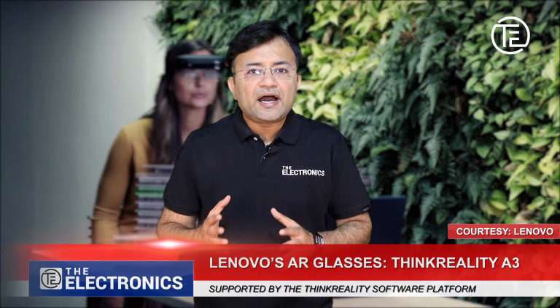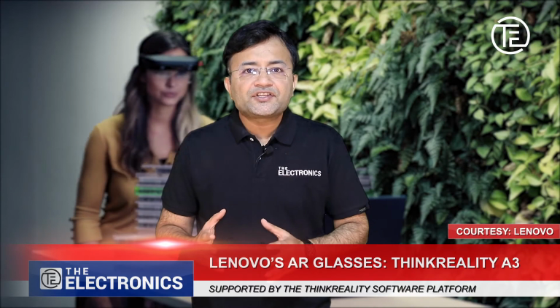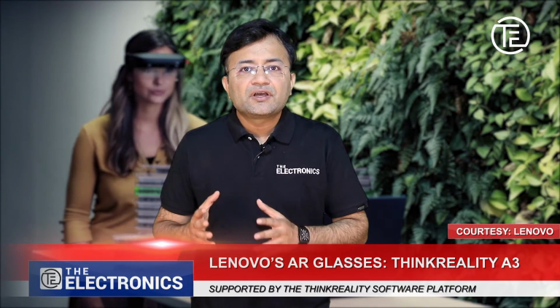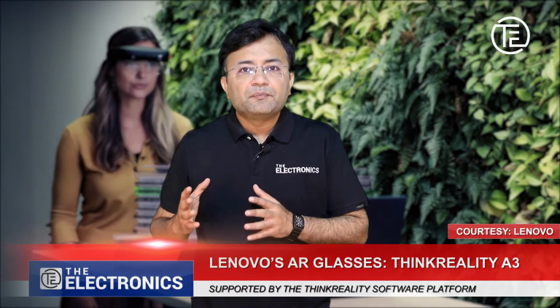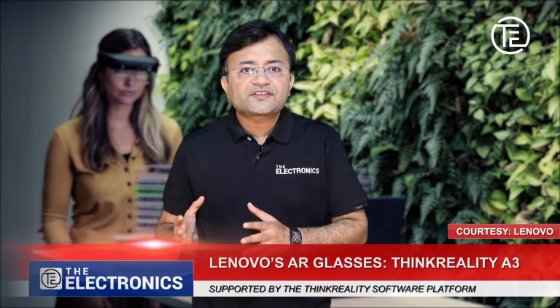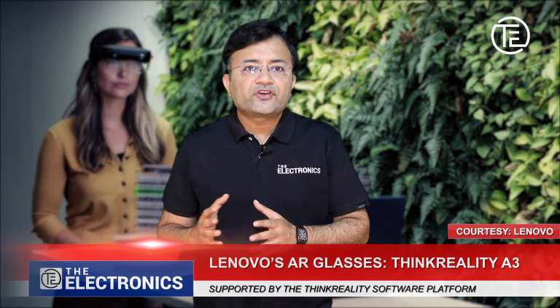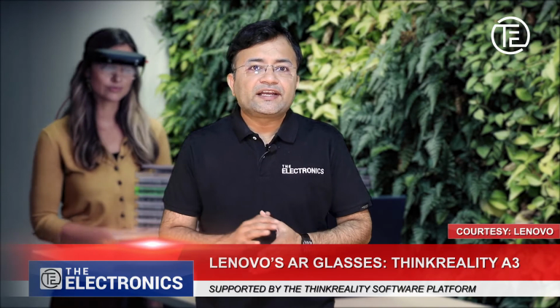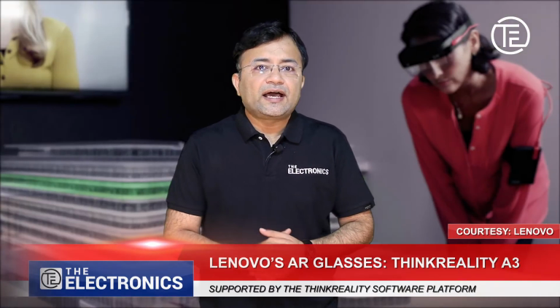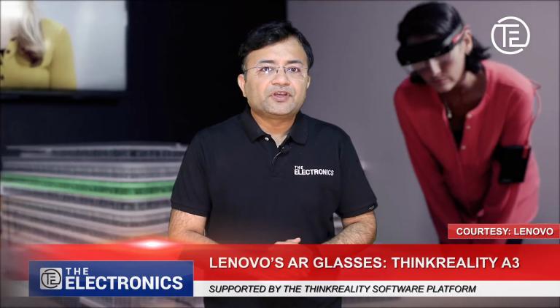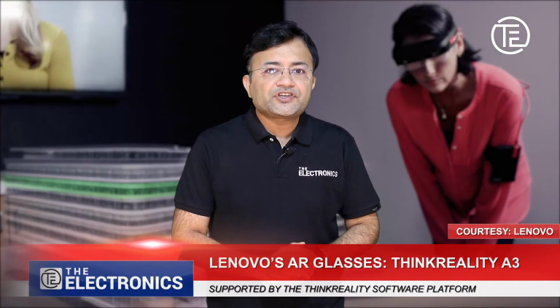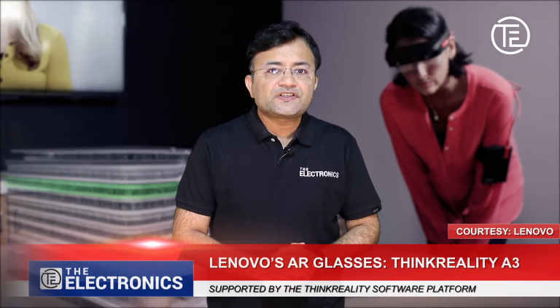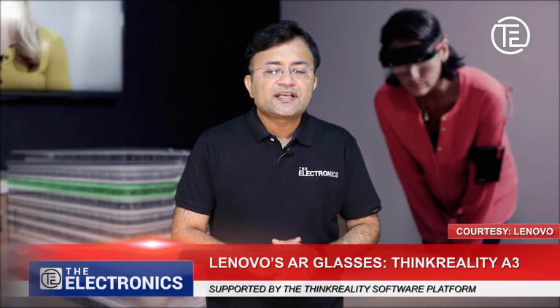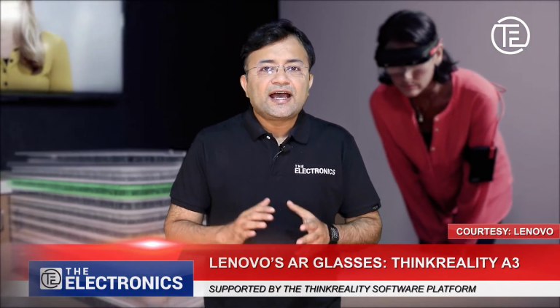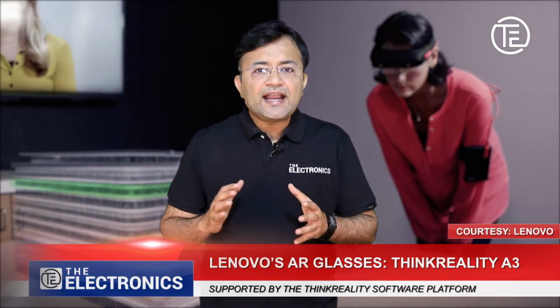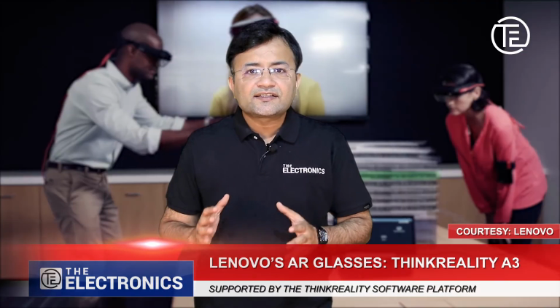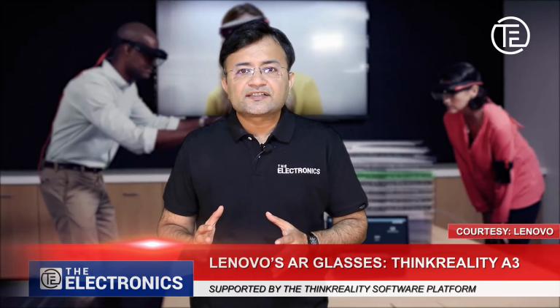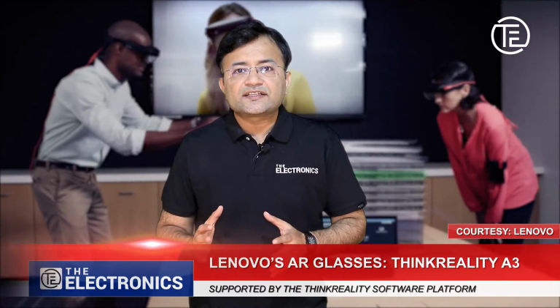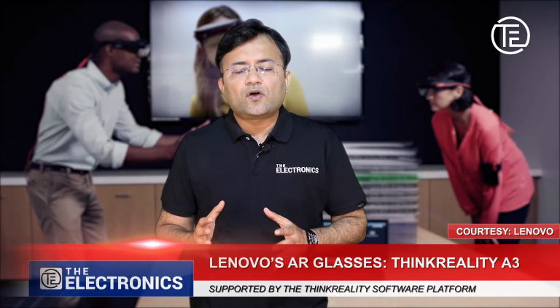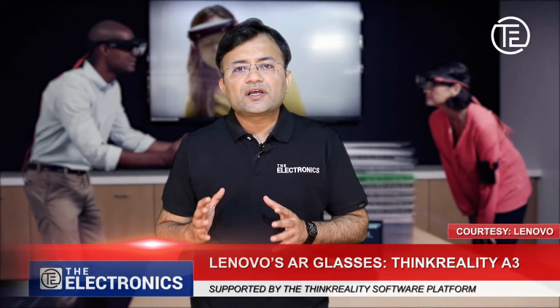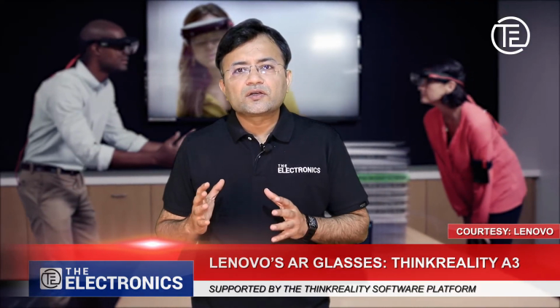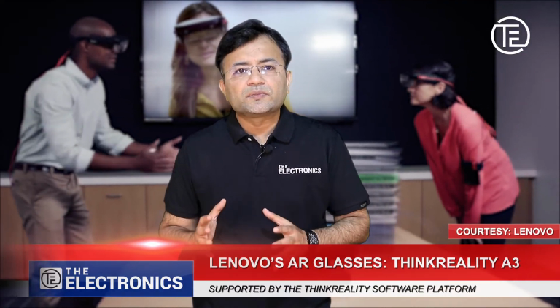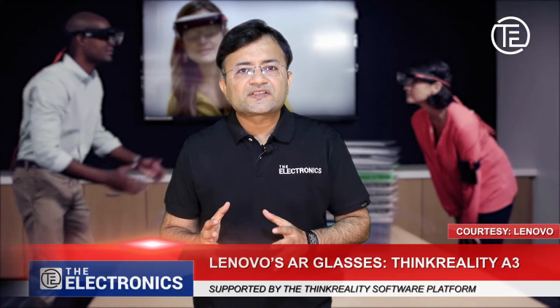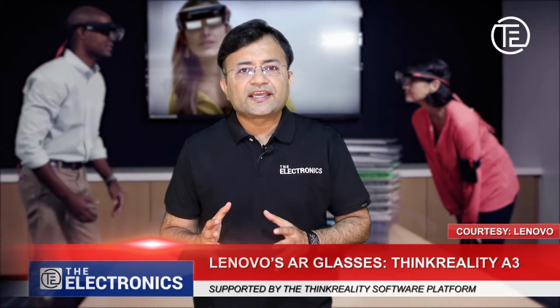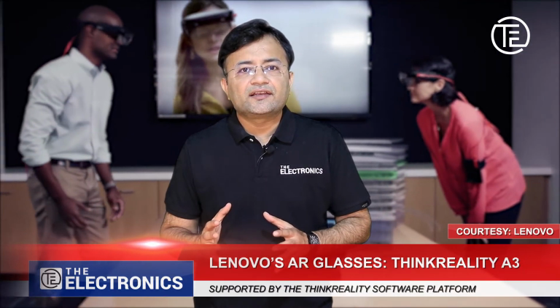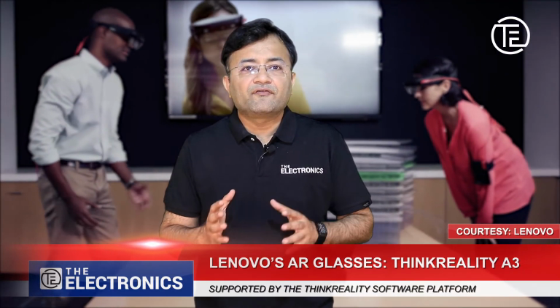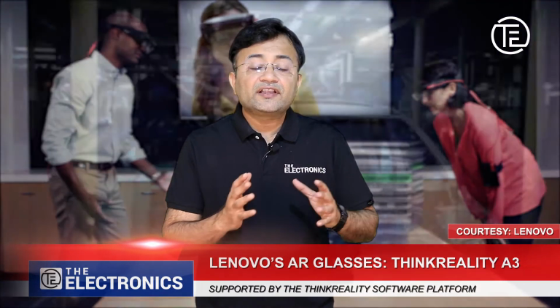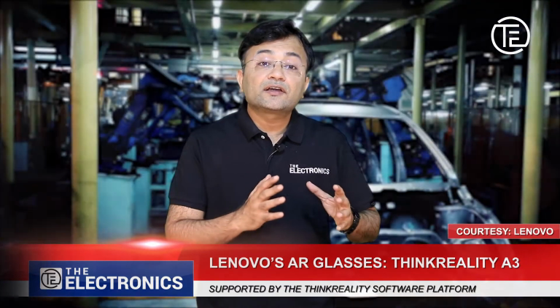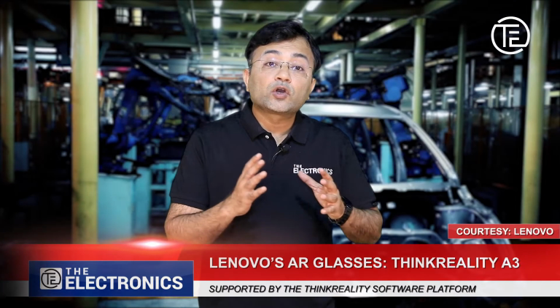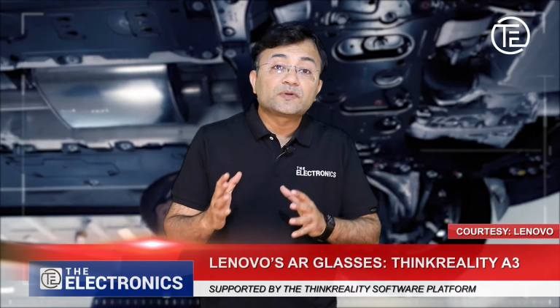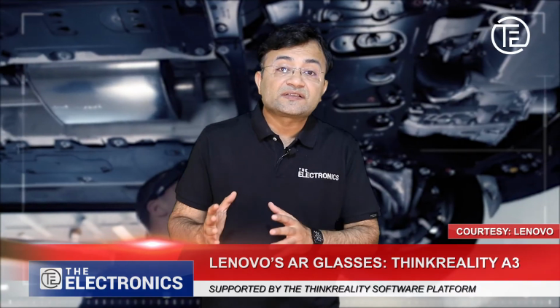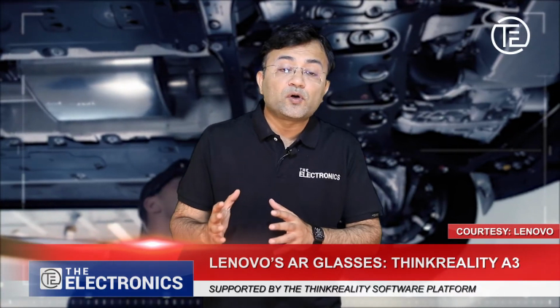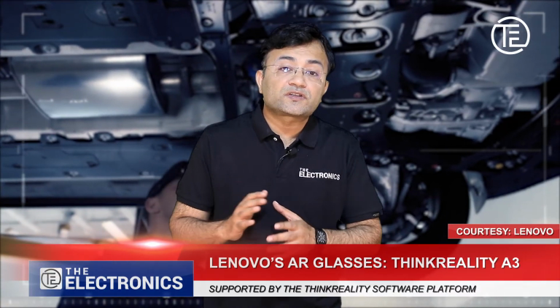The industrial edition is supported by the ThinkReality software platform, which enables commercial customers to build, deploy, and manage mixed reality applications and content on a global scale with global support.